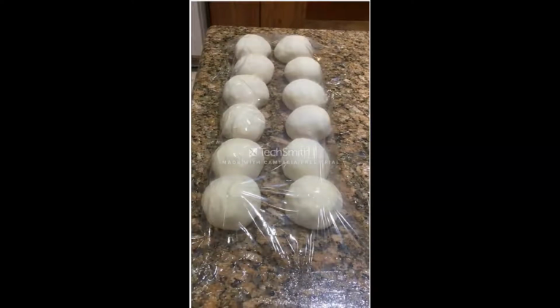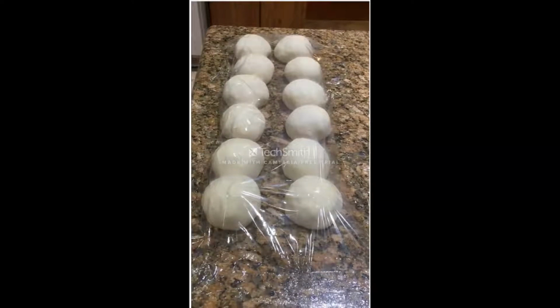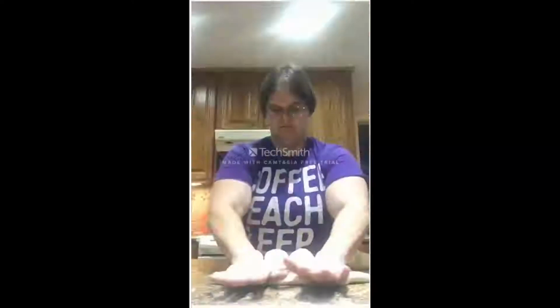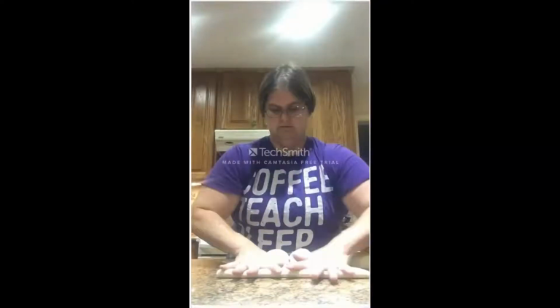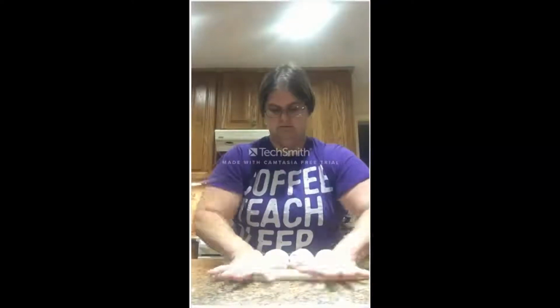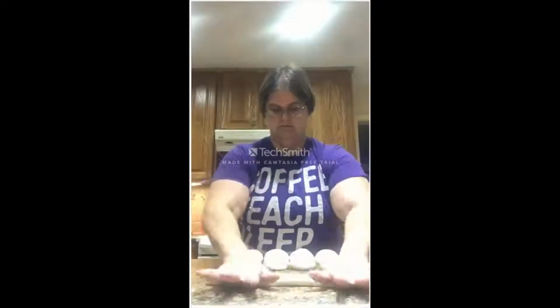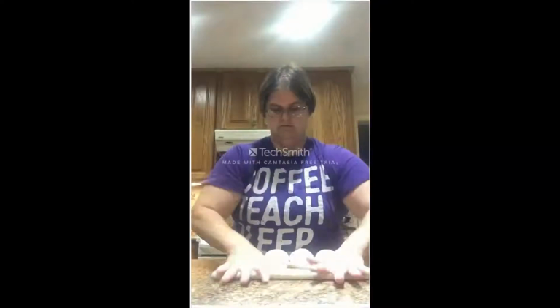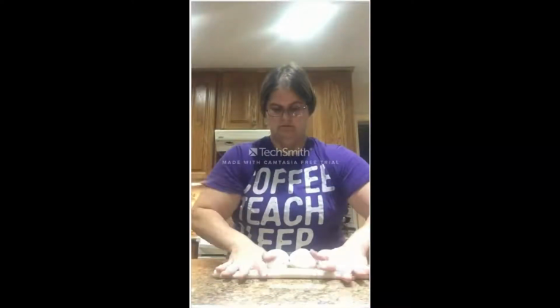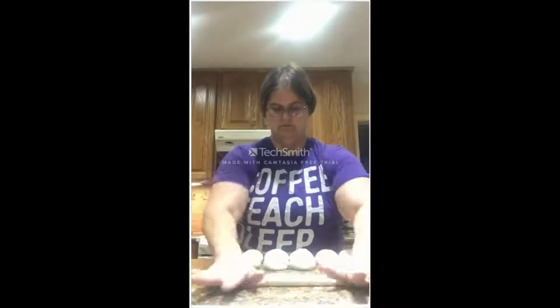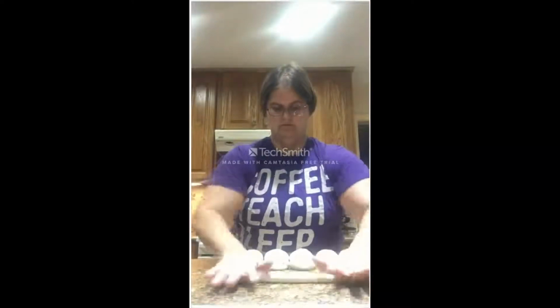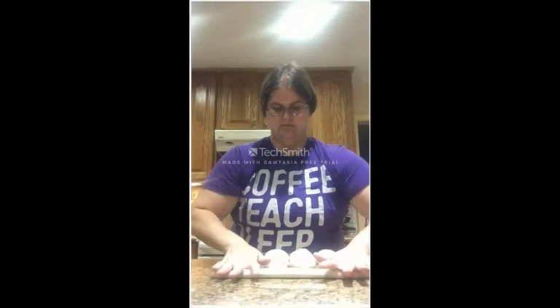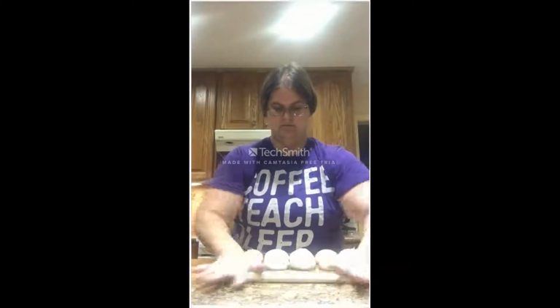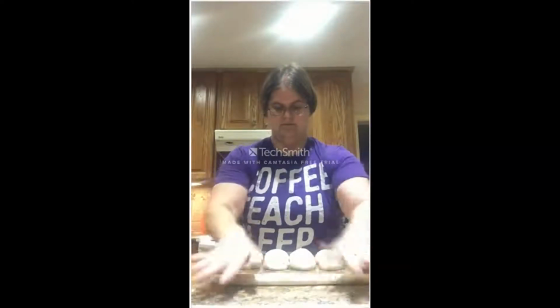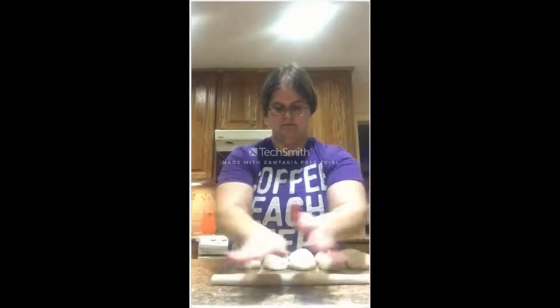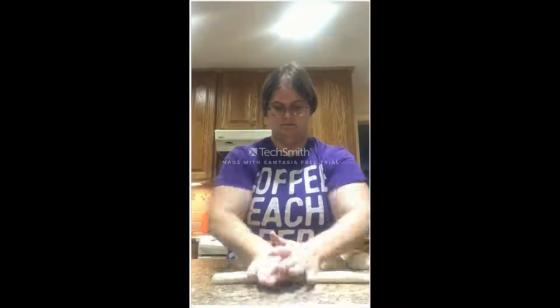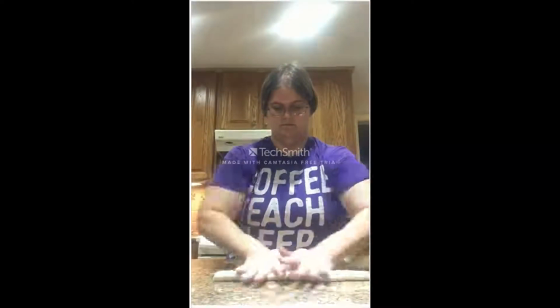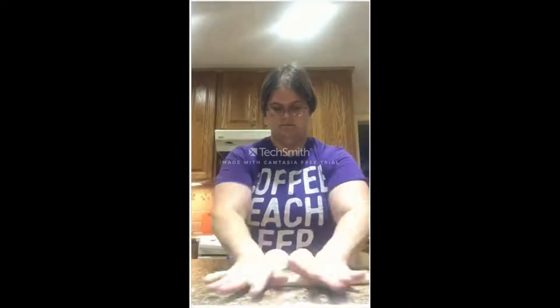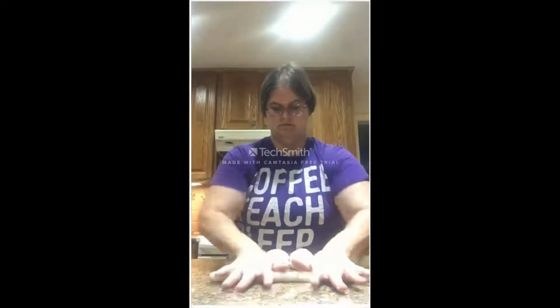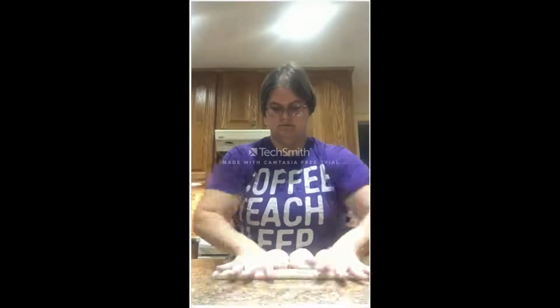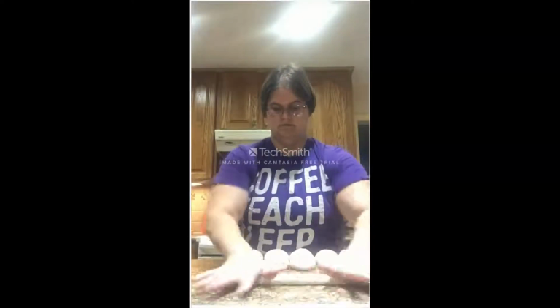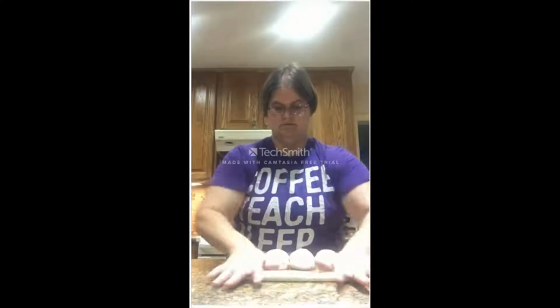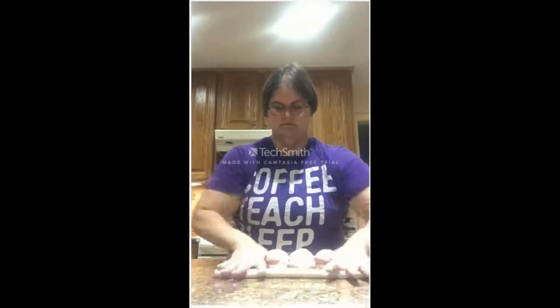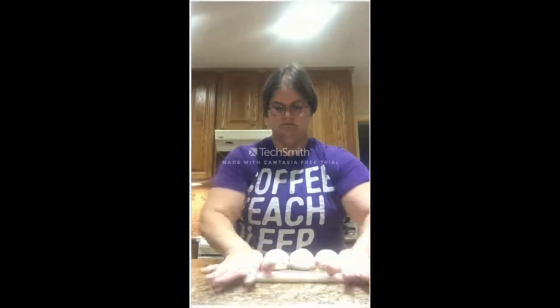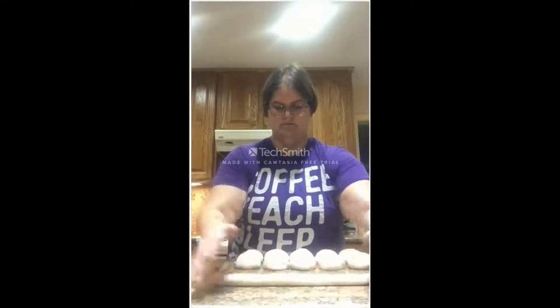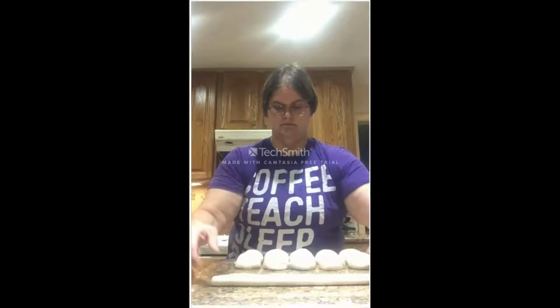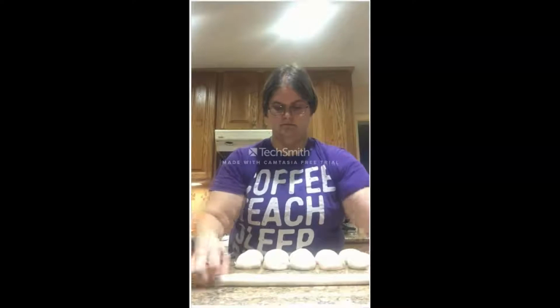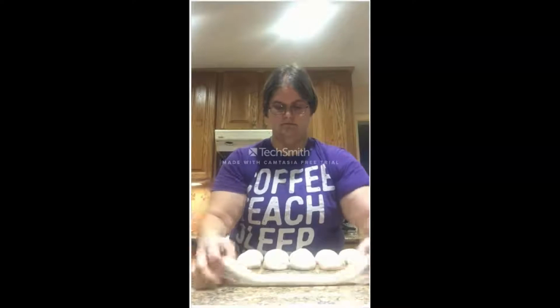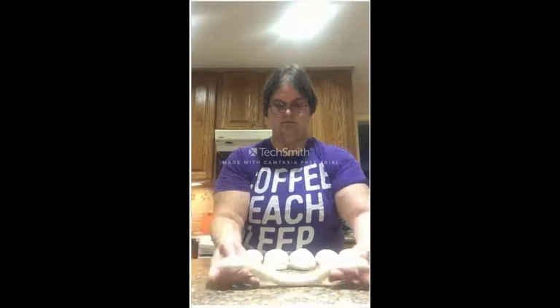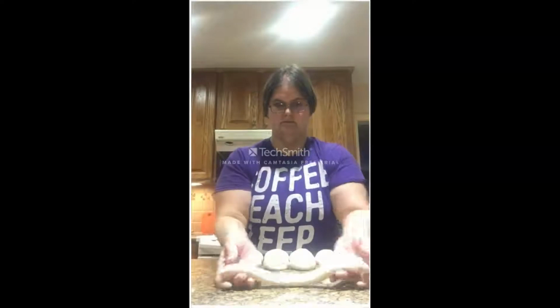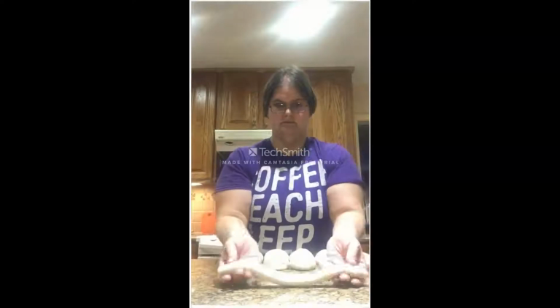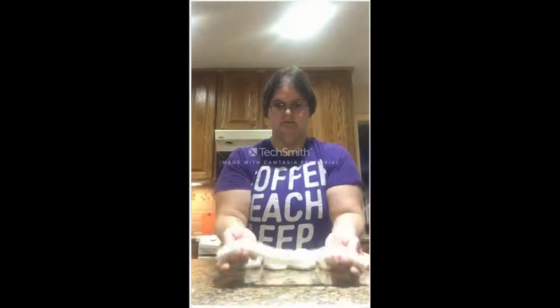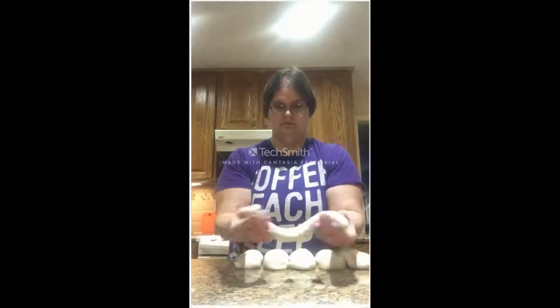We have to let them rest so that the gluten will relax, and then they'll stretch out really, really nicely. The gluten has to relax.